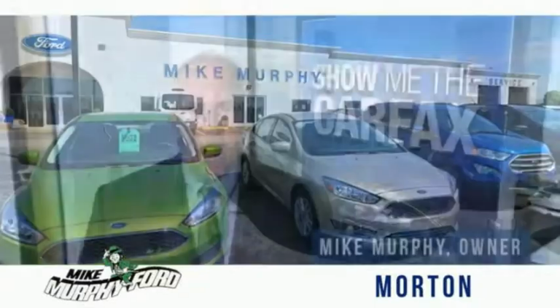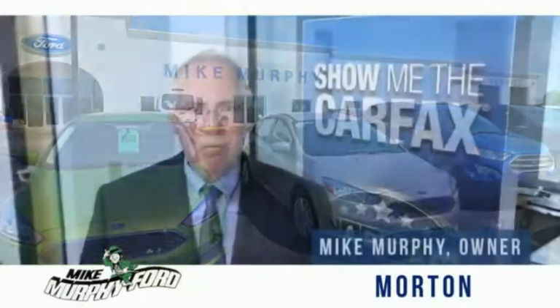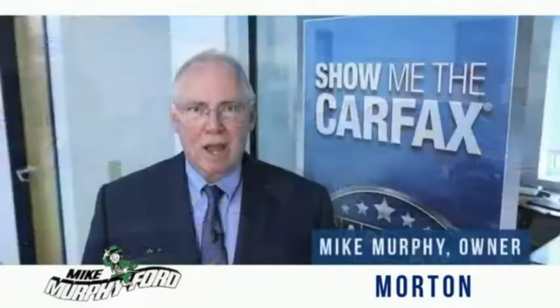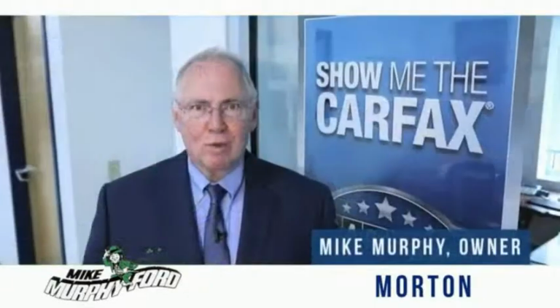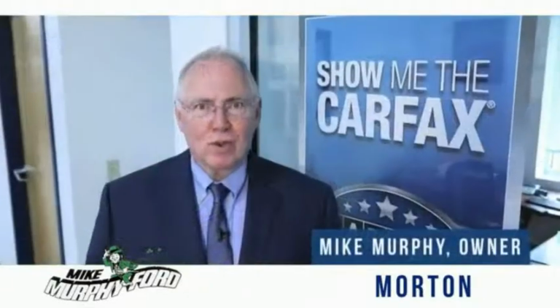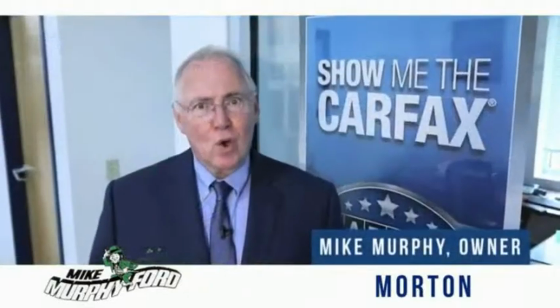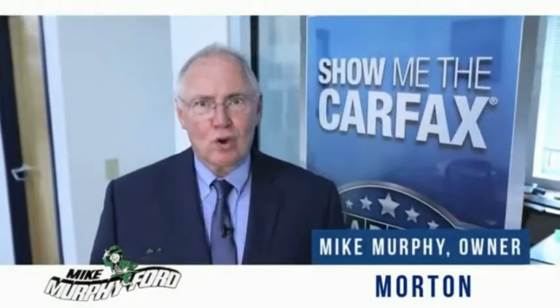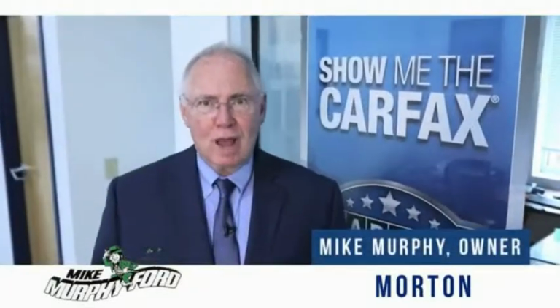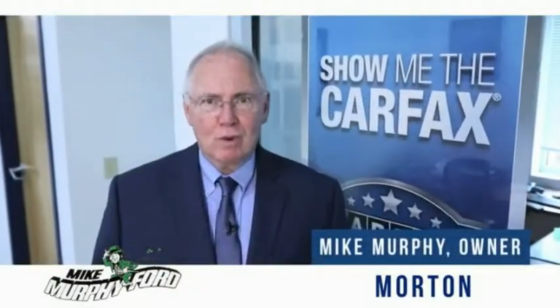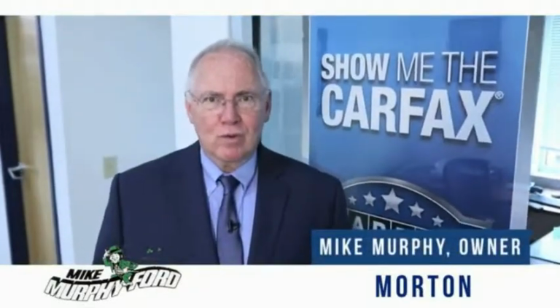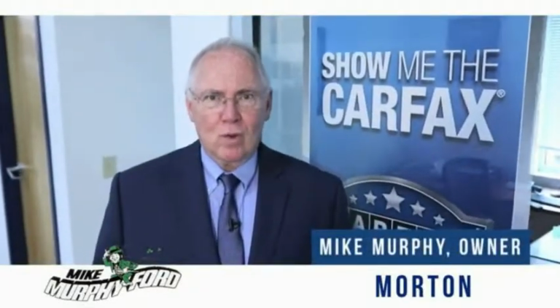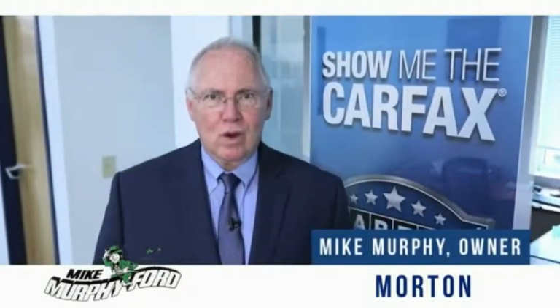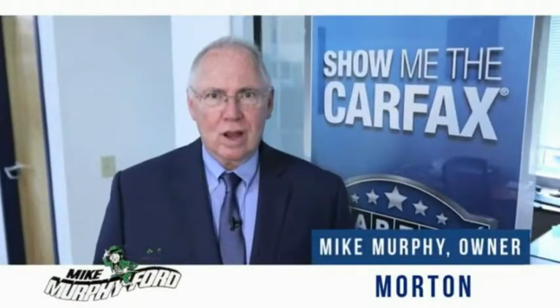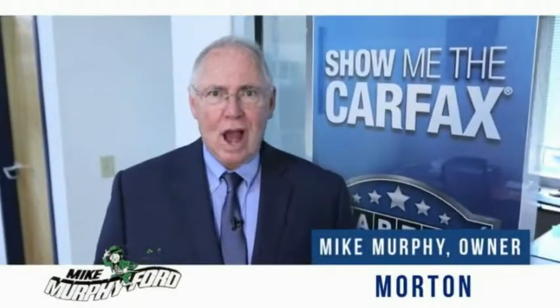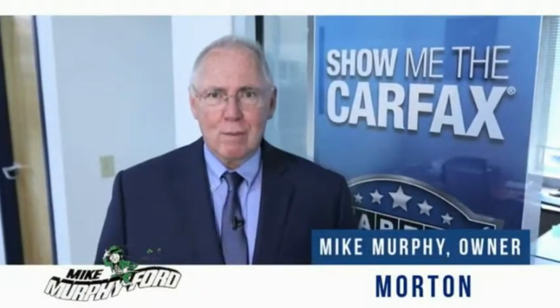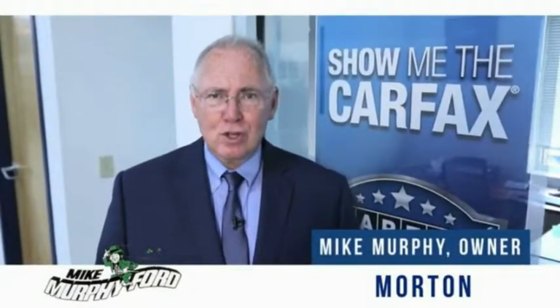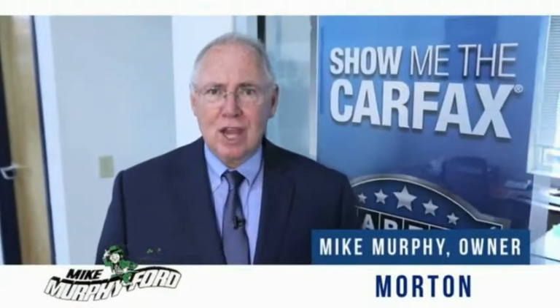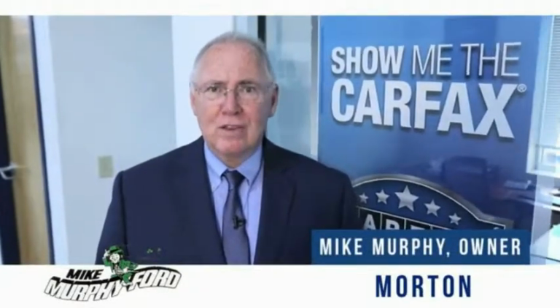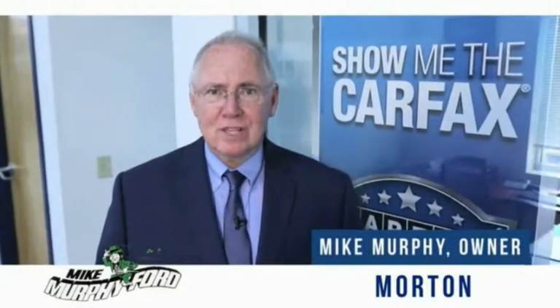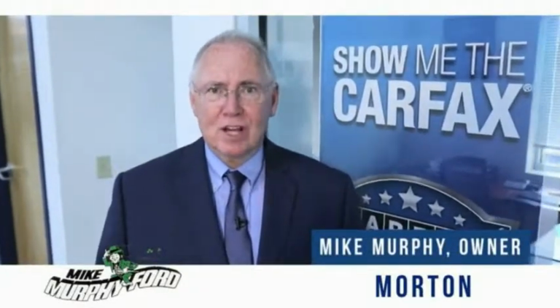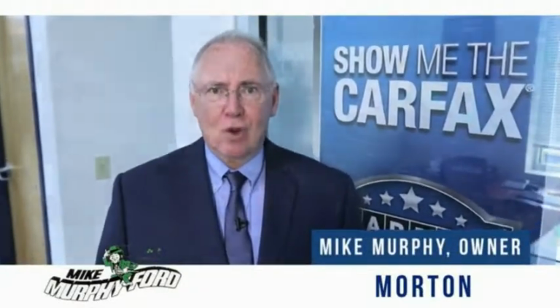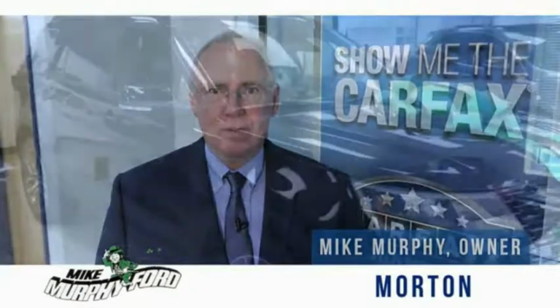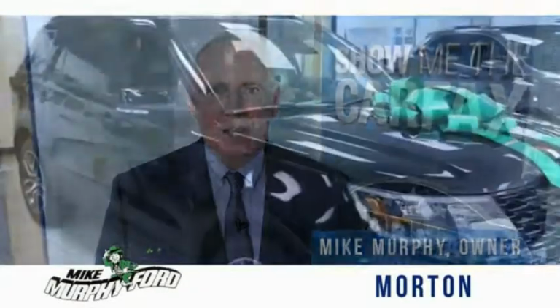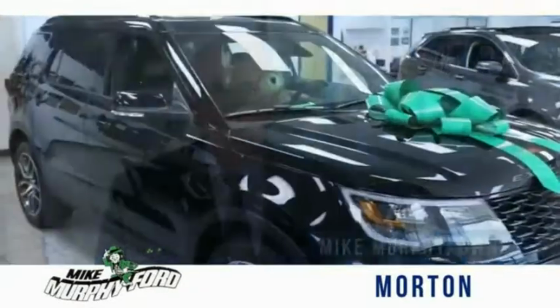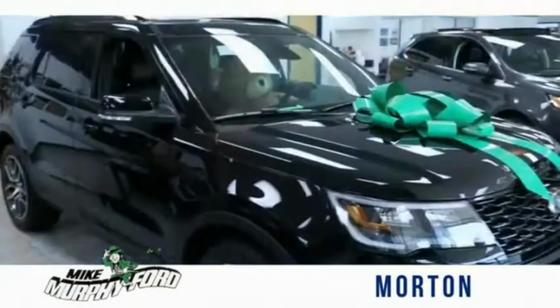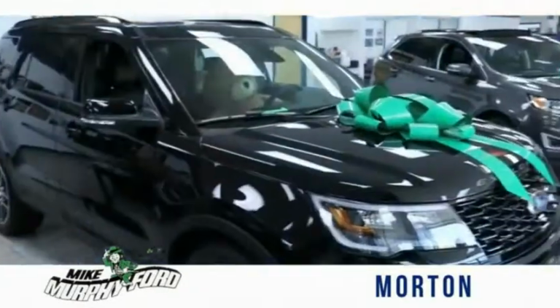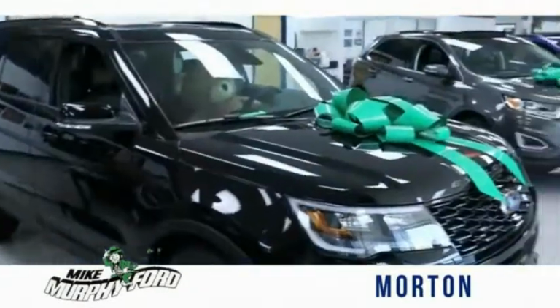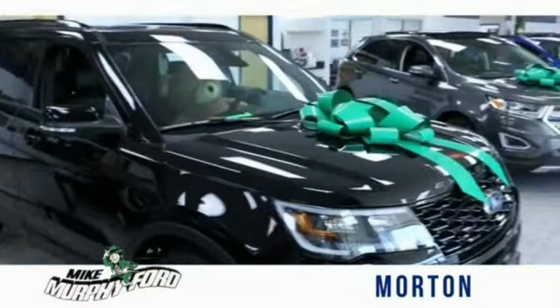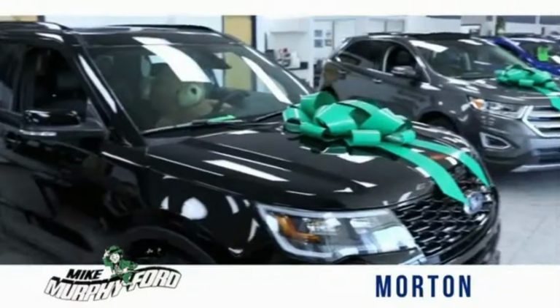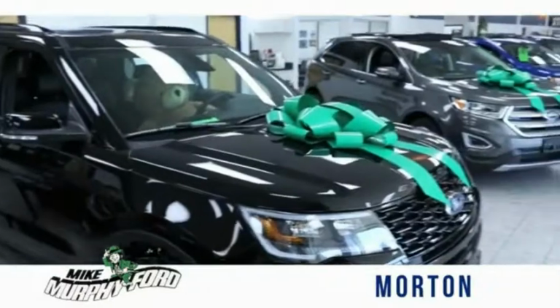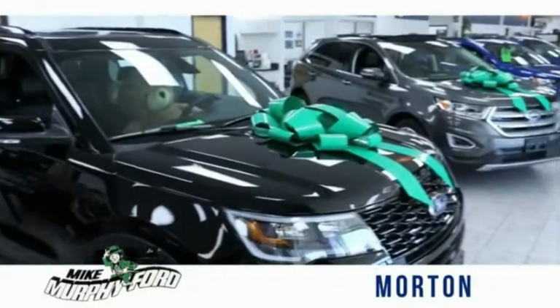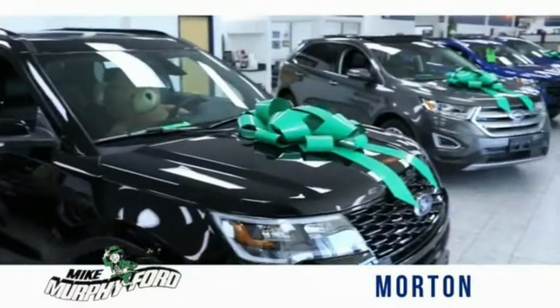I'm Mike Murphy, owner of Mike Murphy Ford. I appreciate you visiting our website and hope you find it helpful.